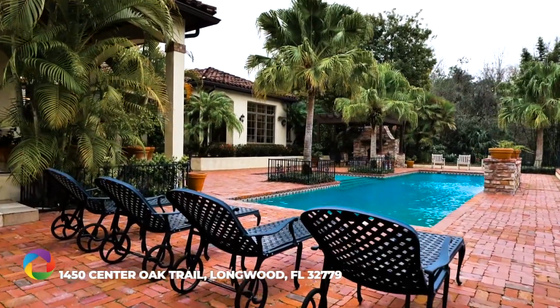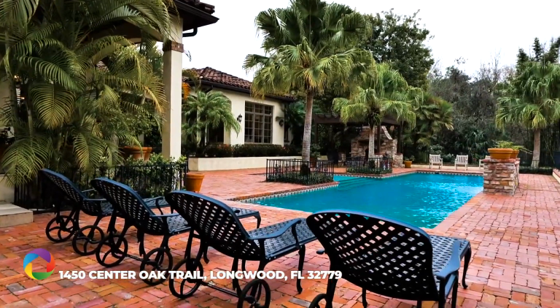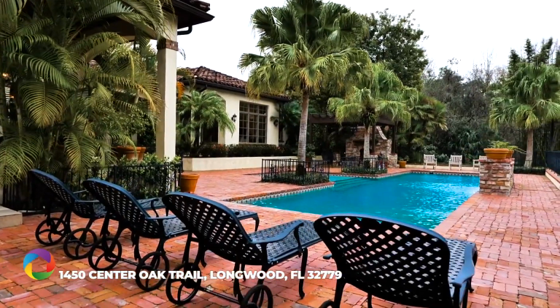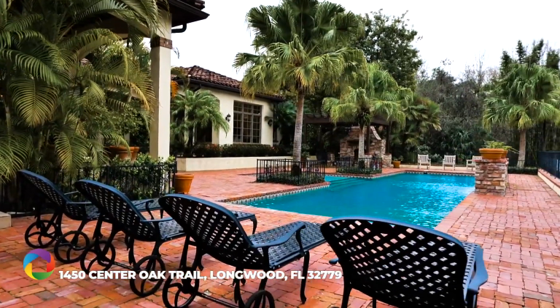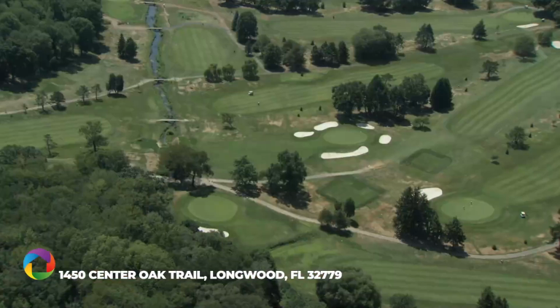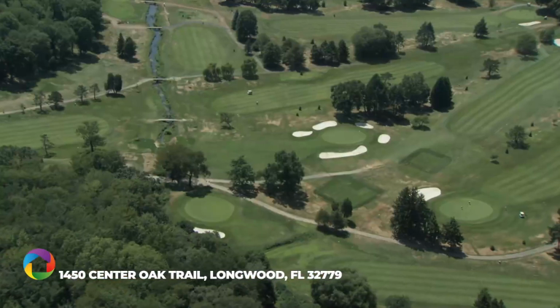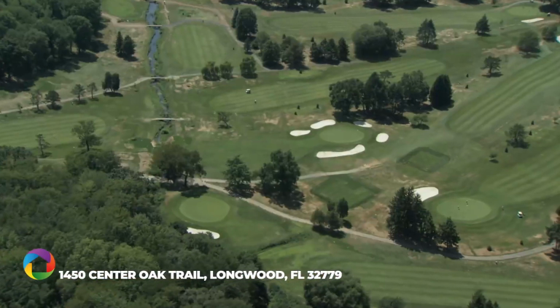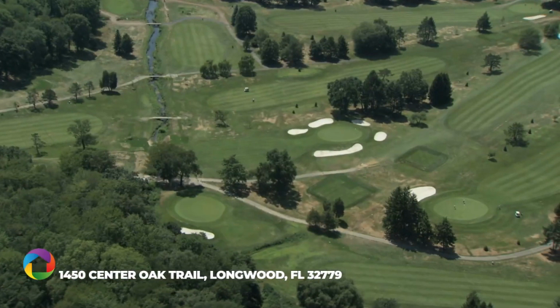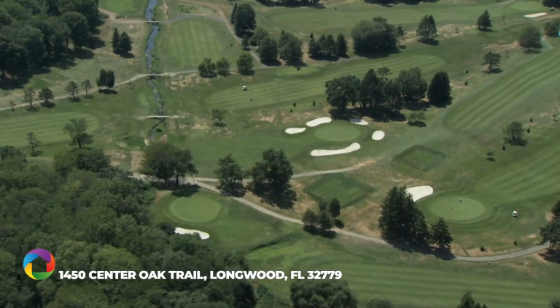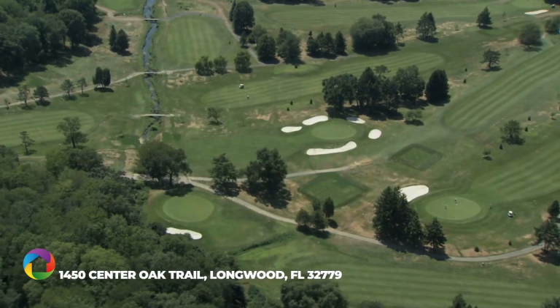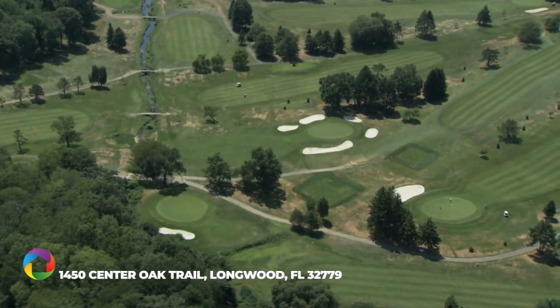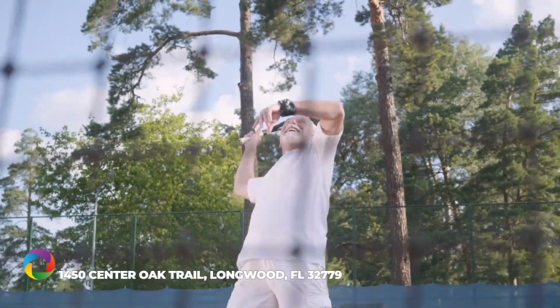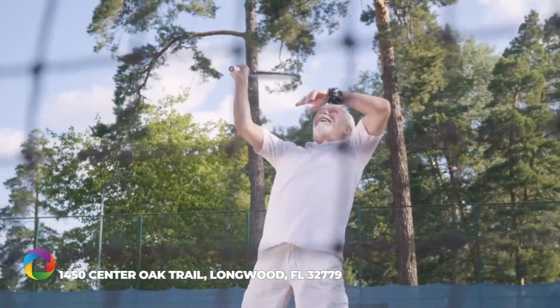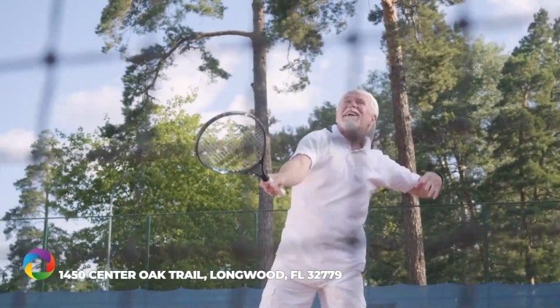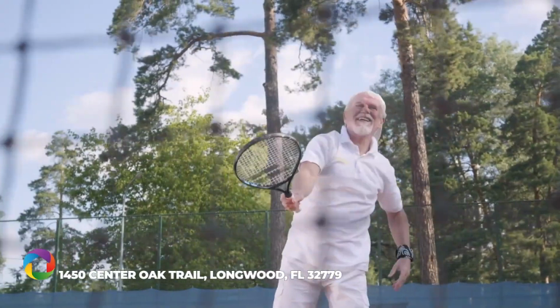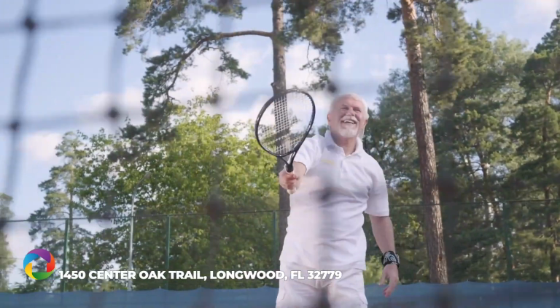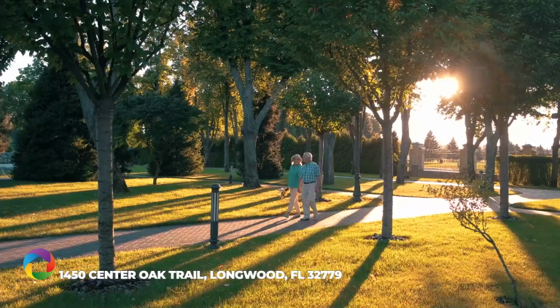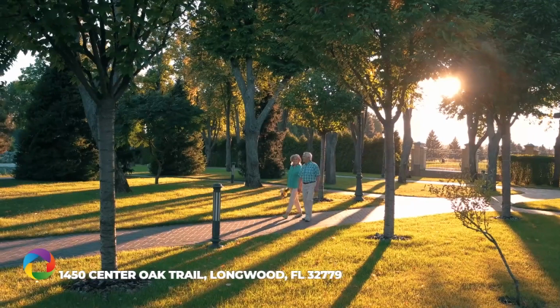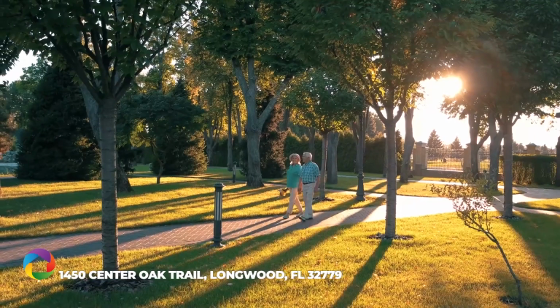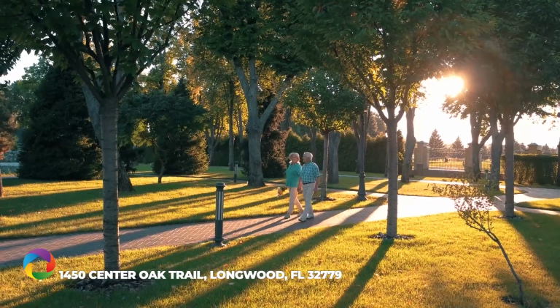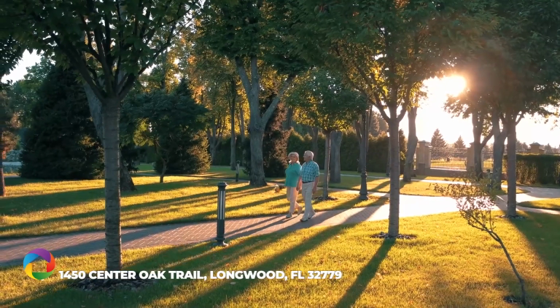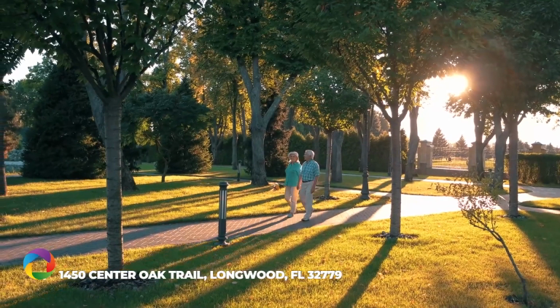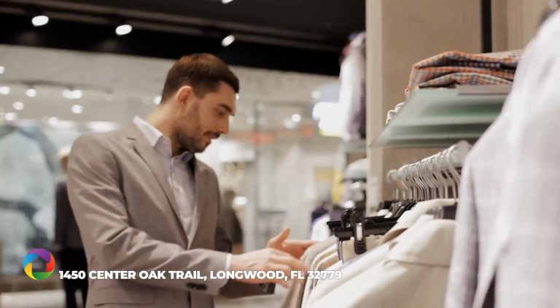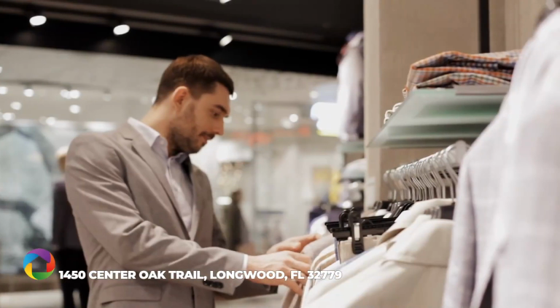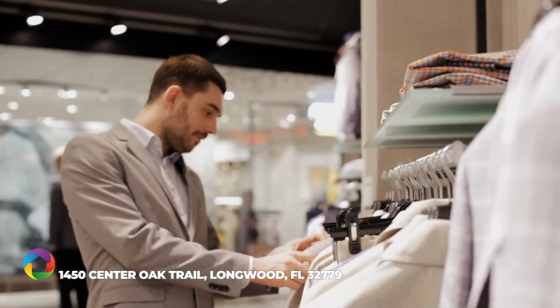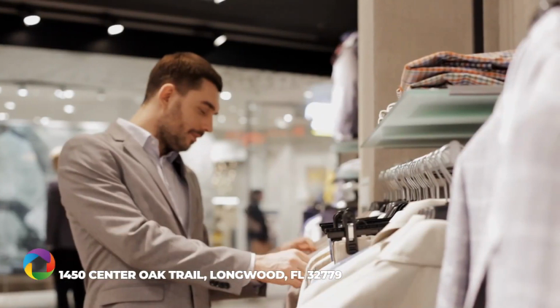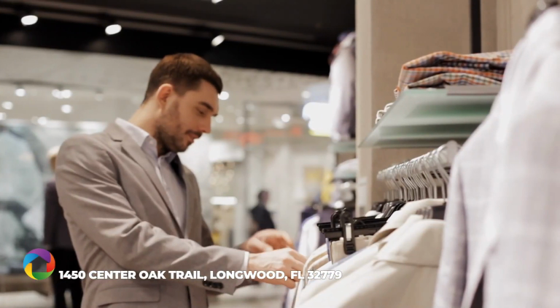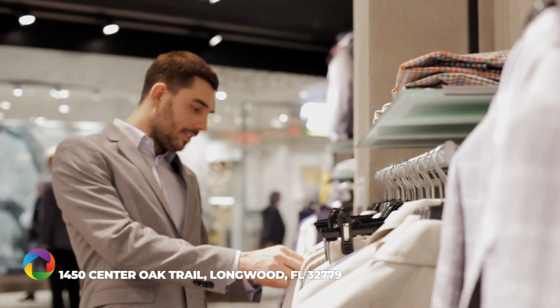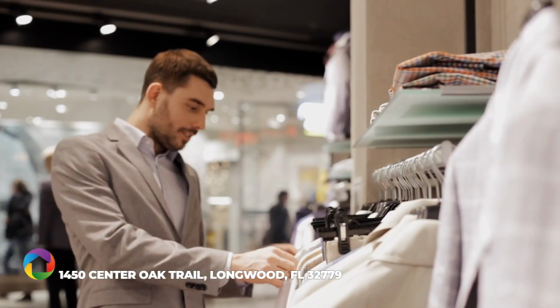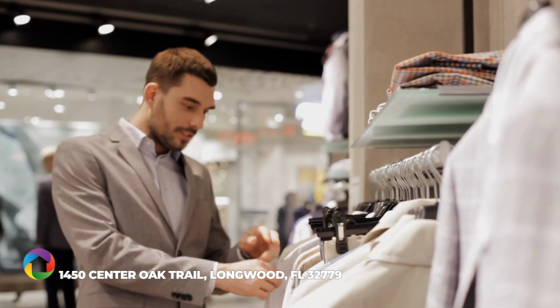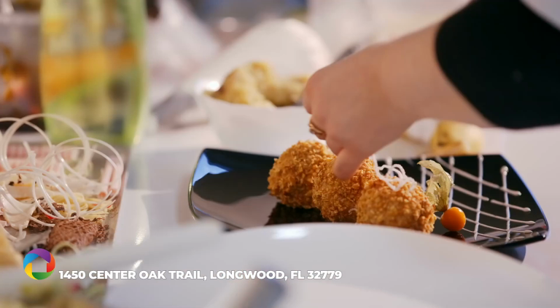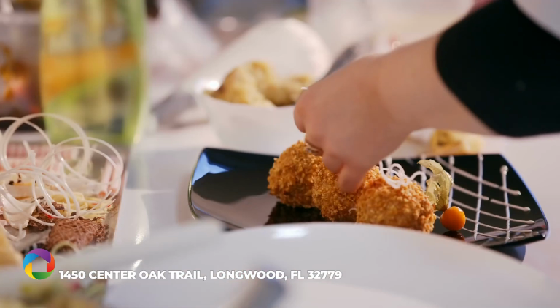Area conveniences include golf and tennis clubs, natural trails, shopping, and dining only minutes away.